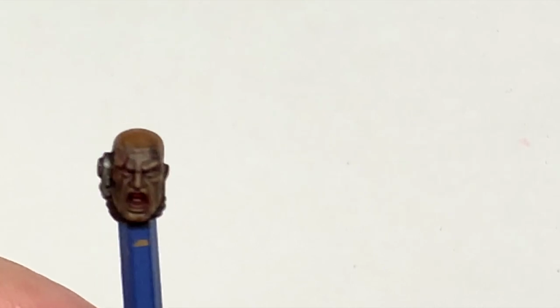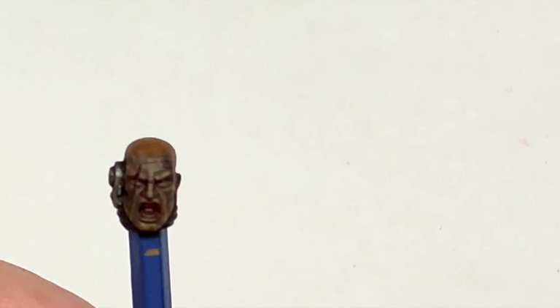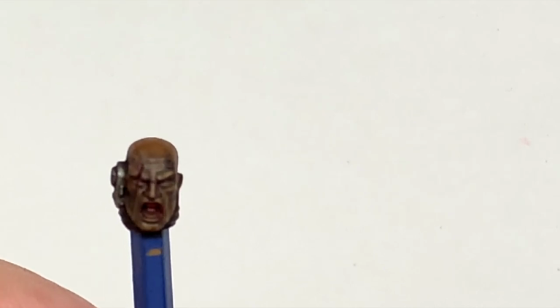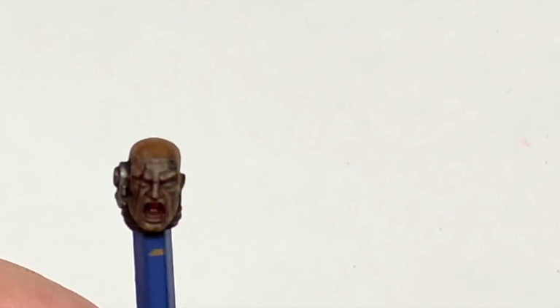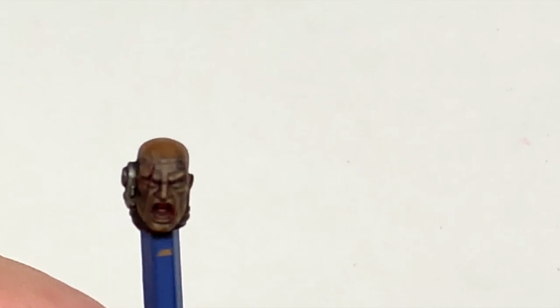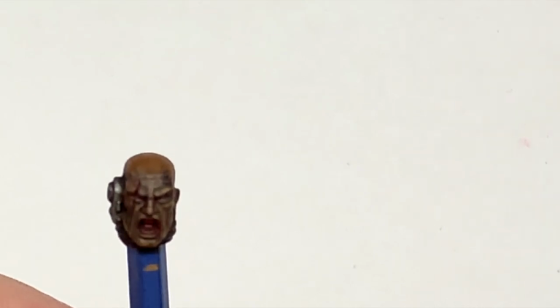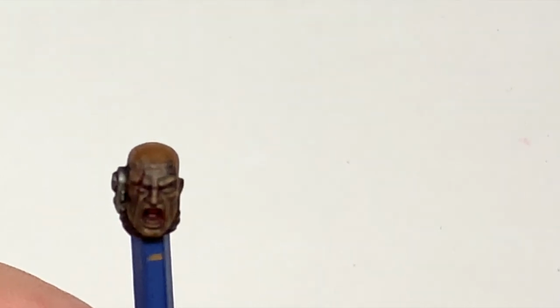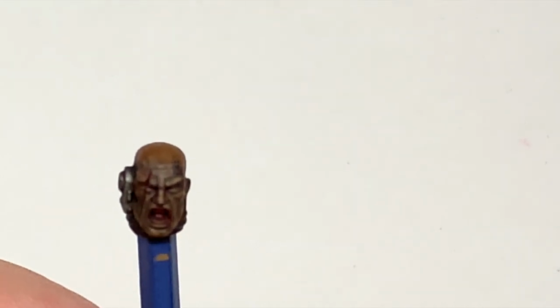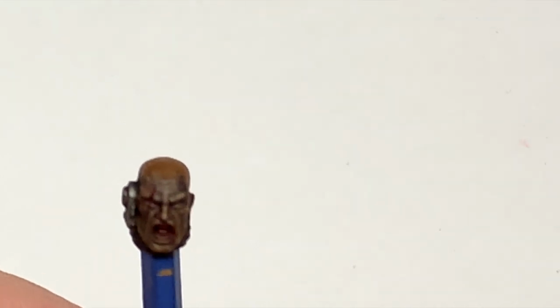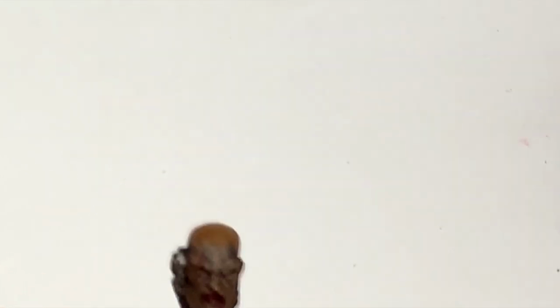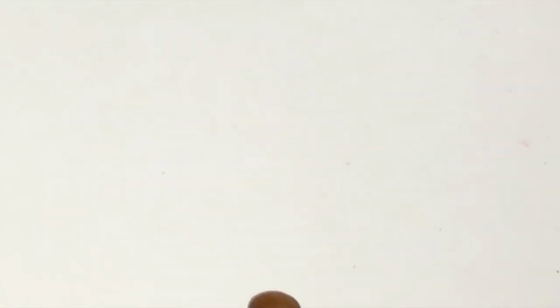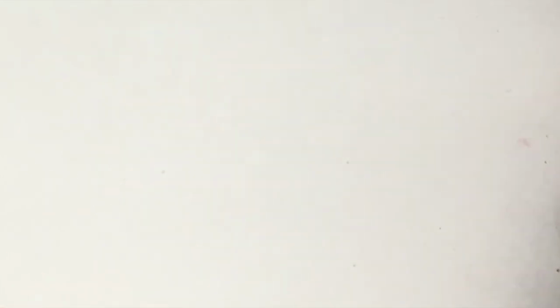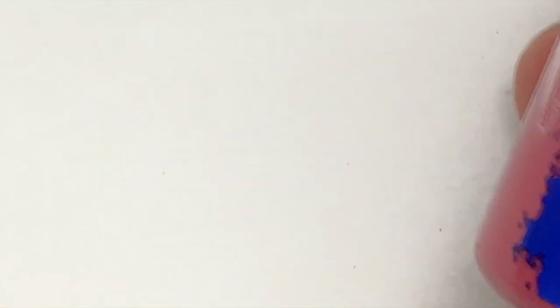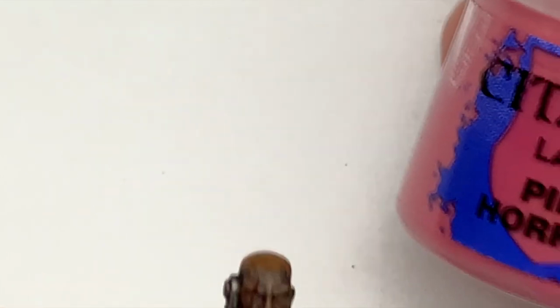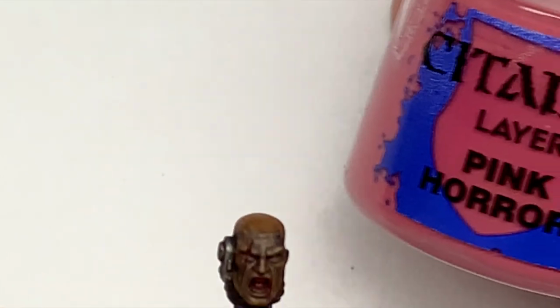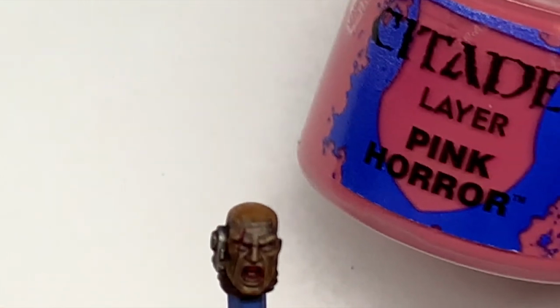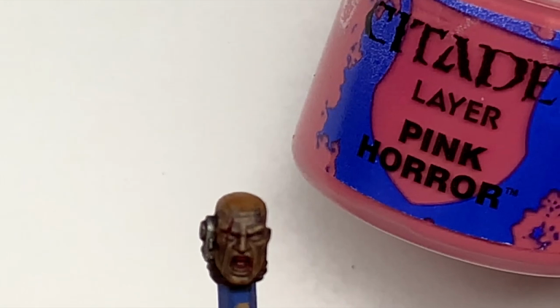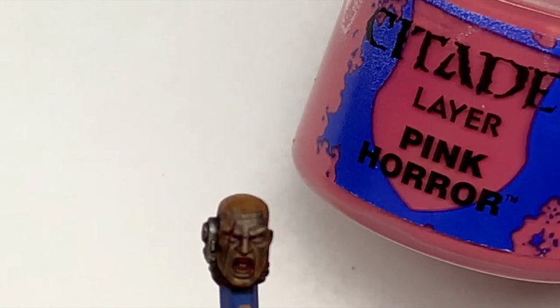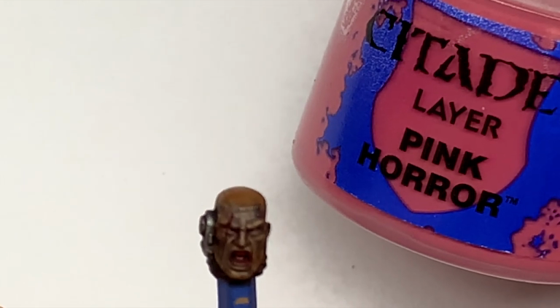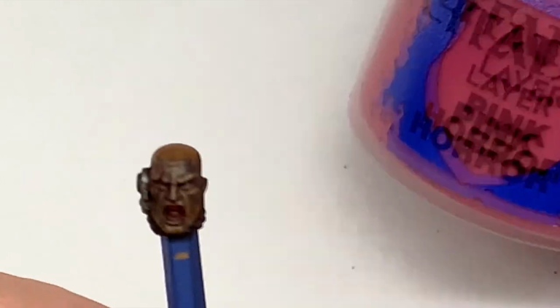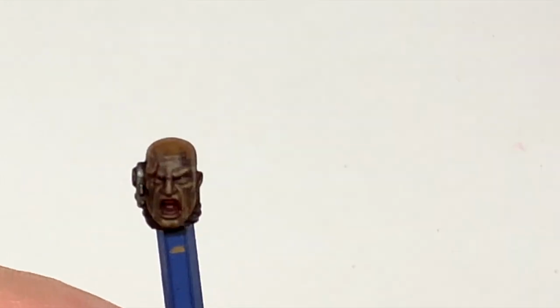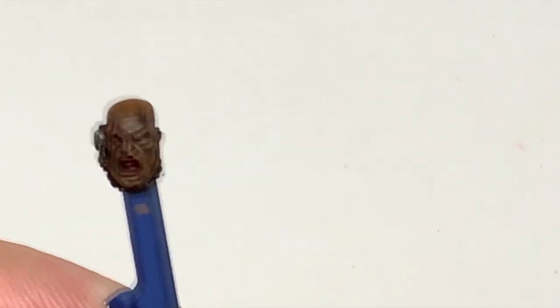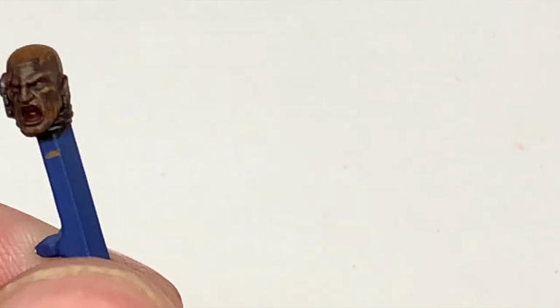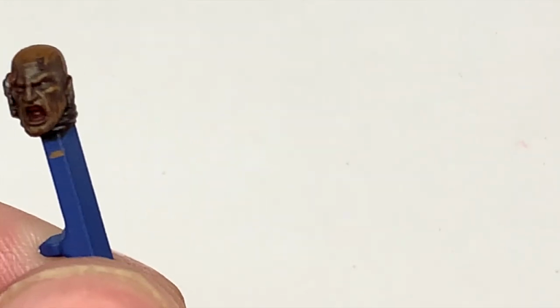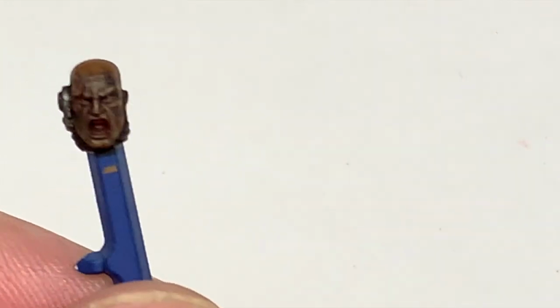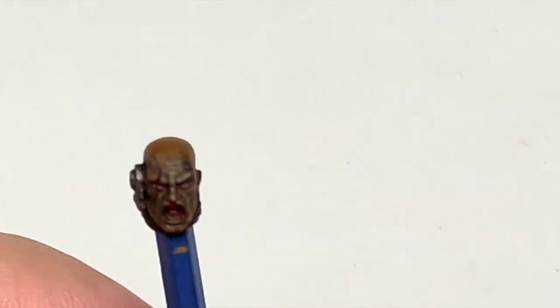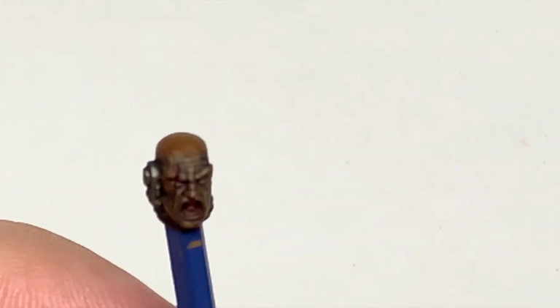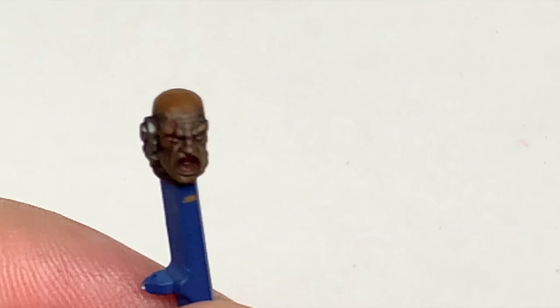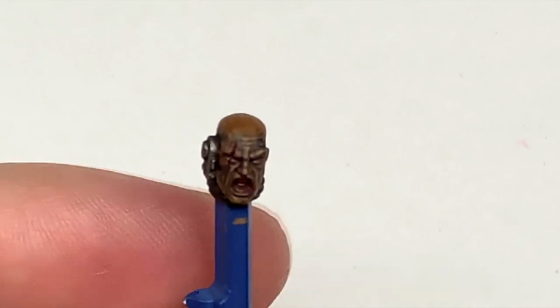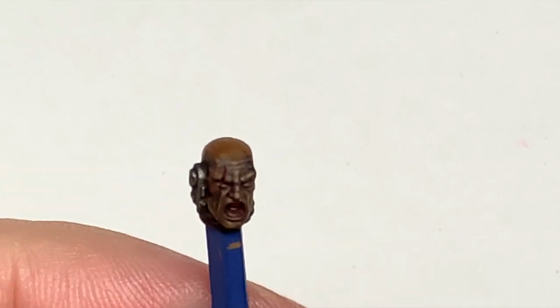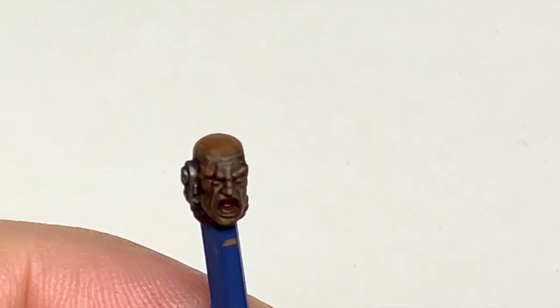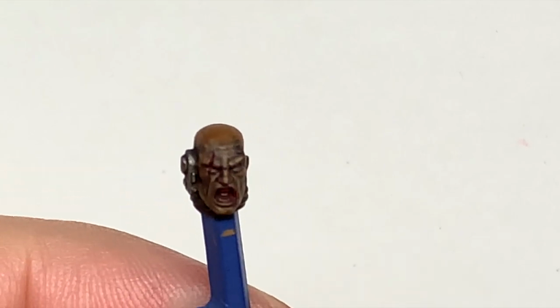Now we're going to use a little bit of Citadel Pink Horror and we're just going to paint his tongue with that.